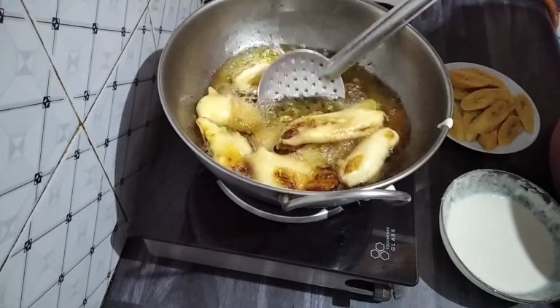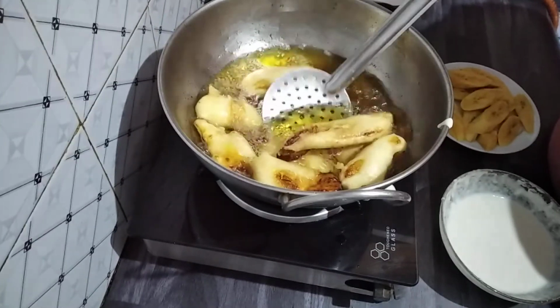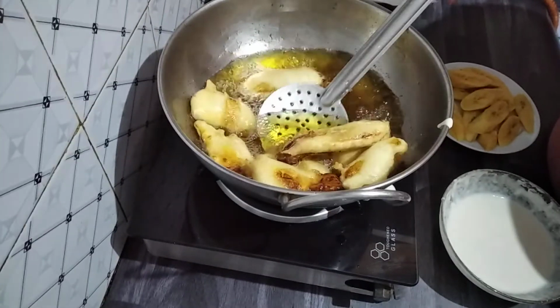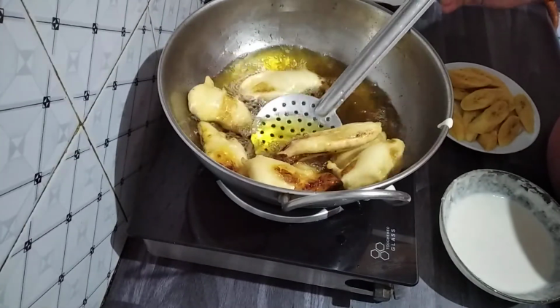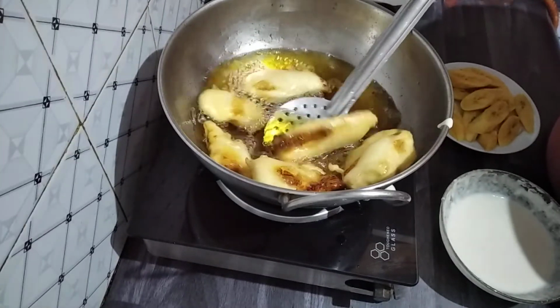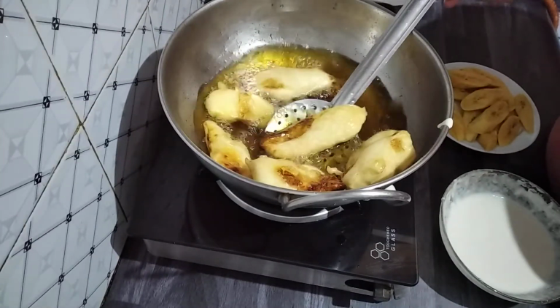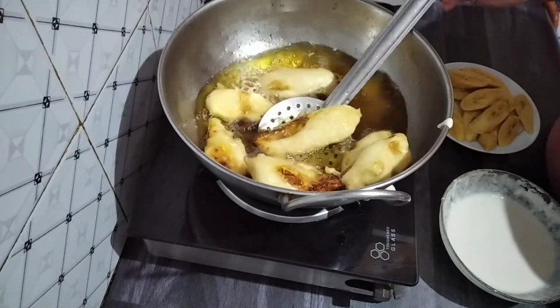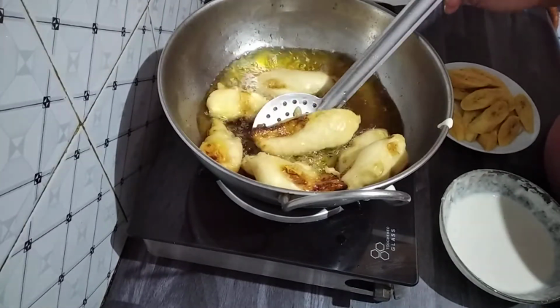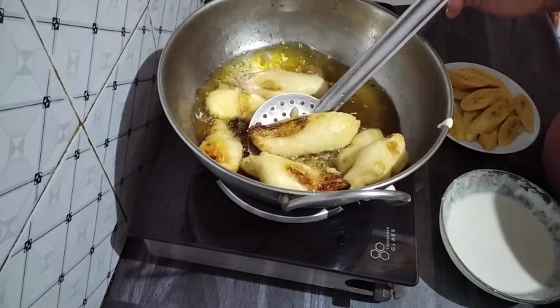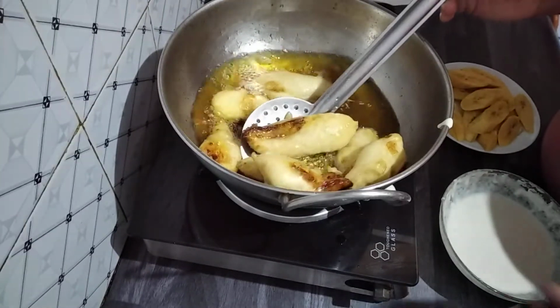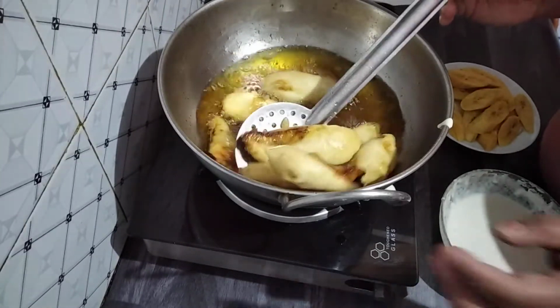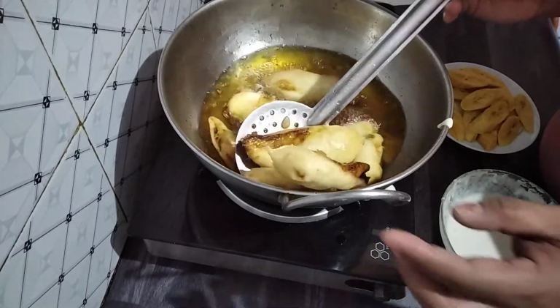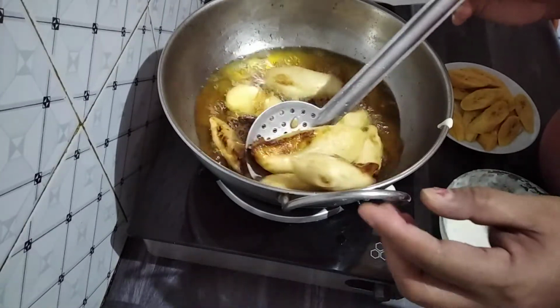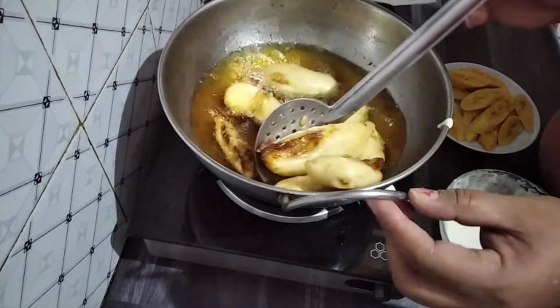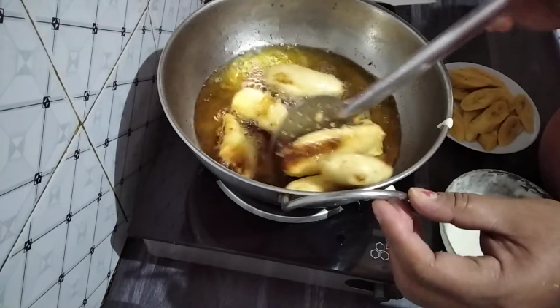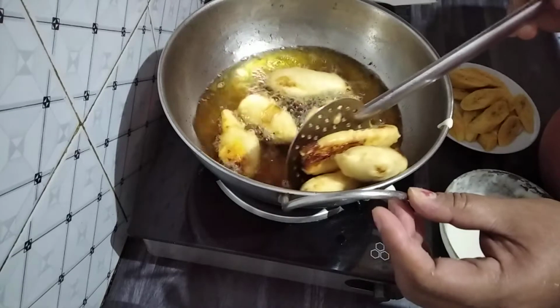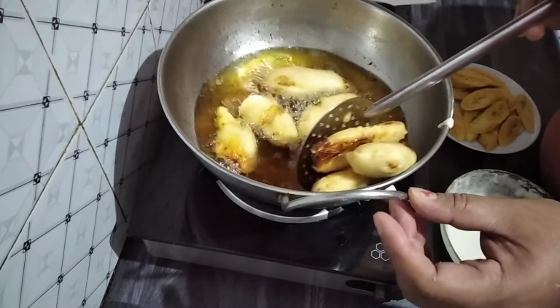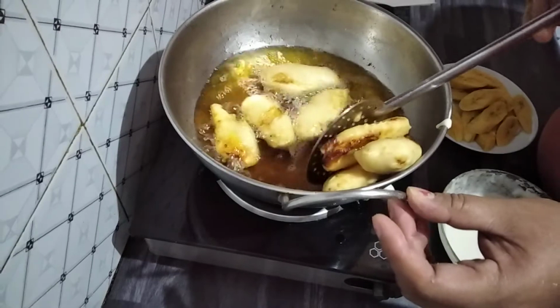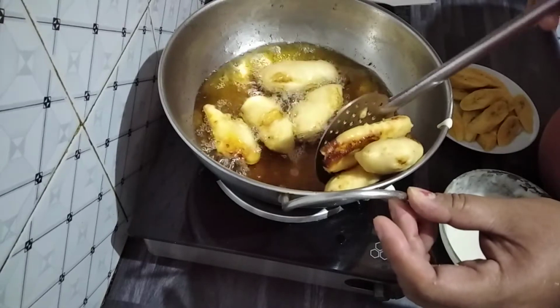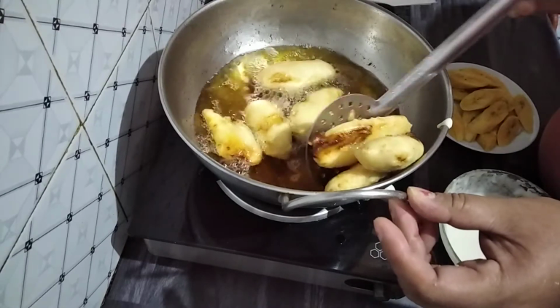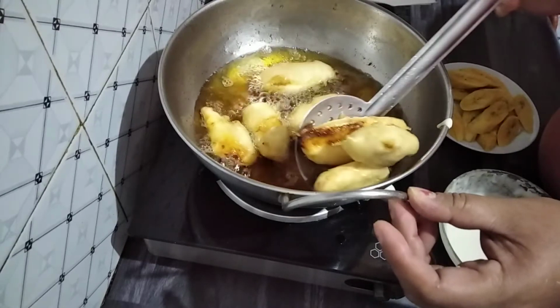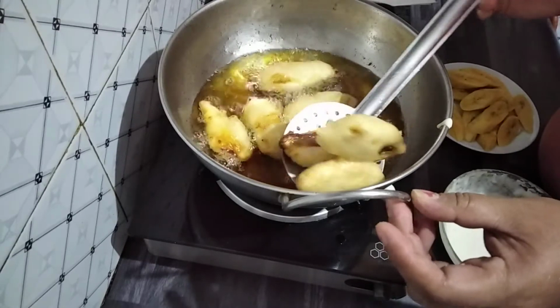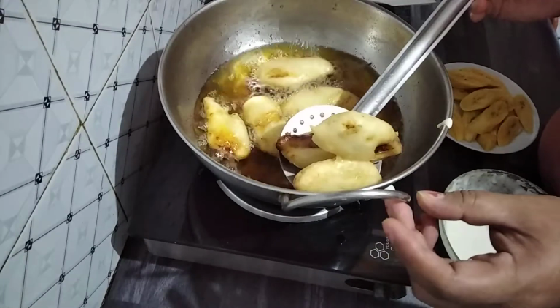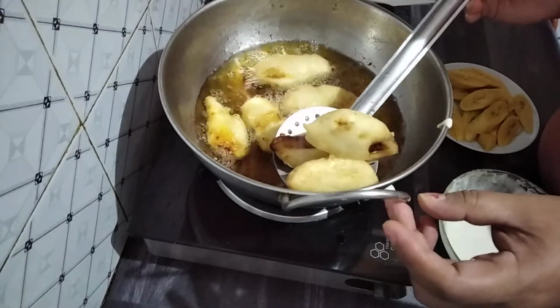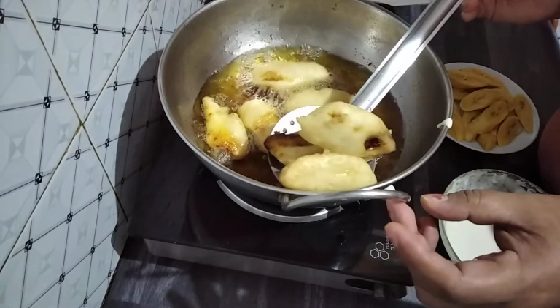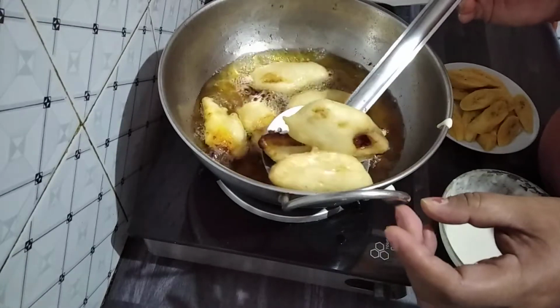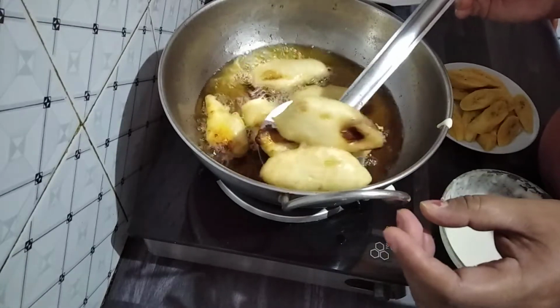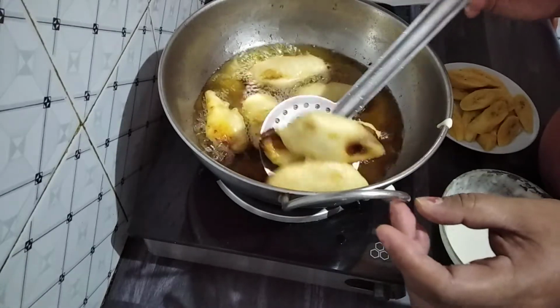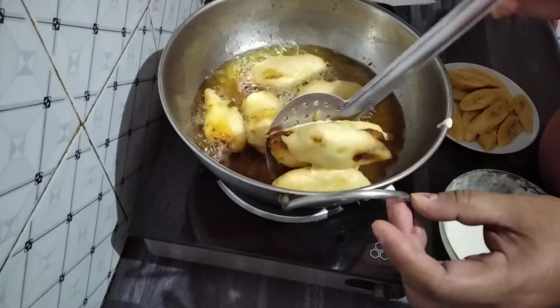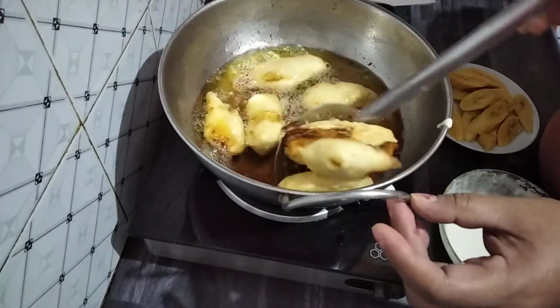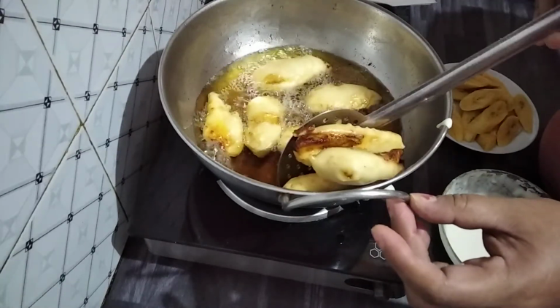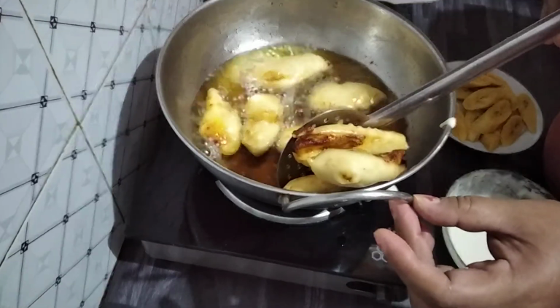Once it has turned golden brown color, you can remove it.